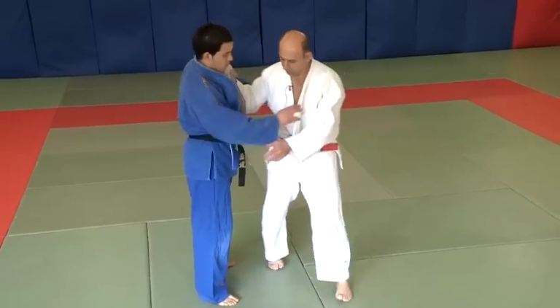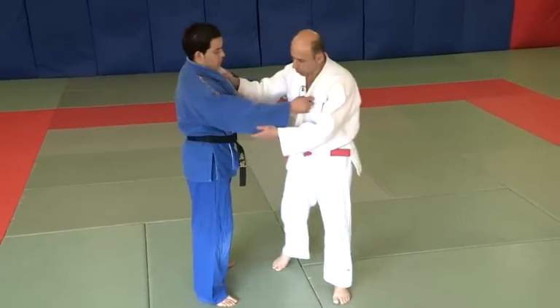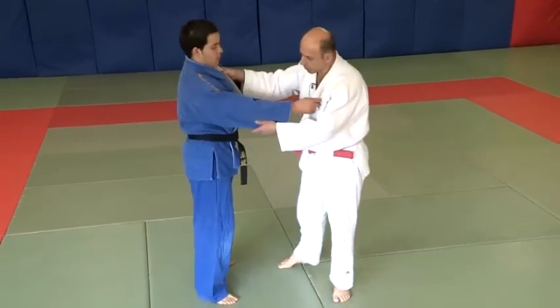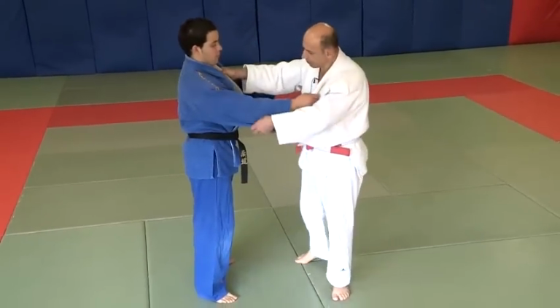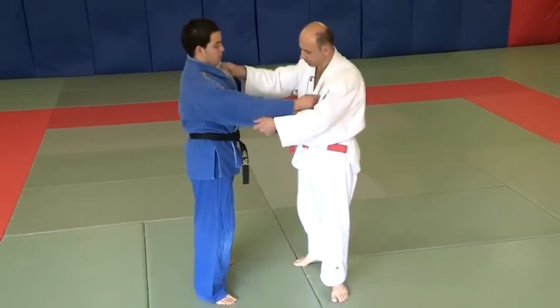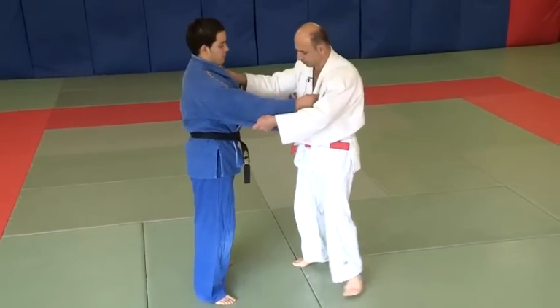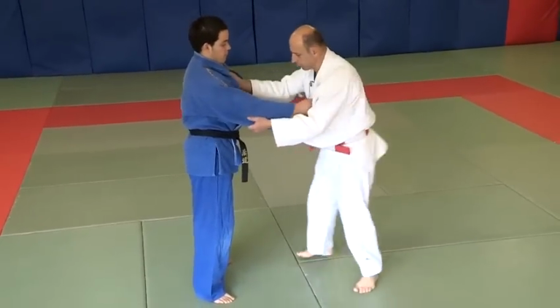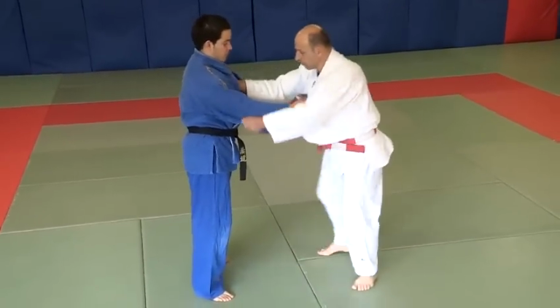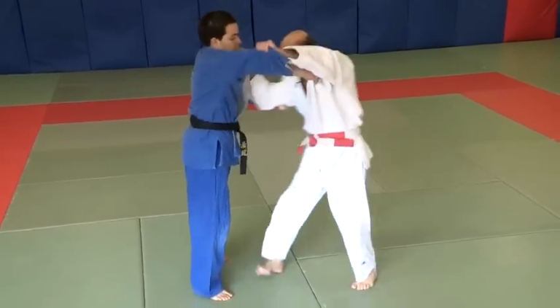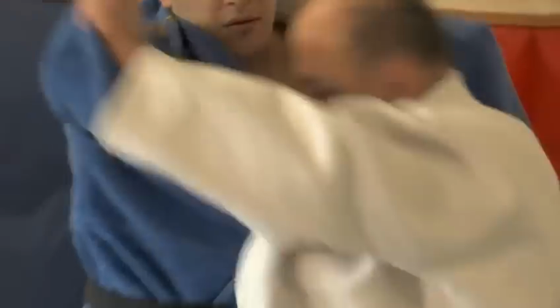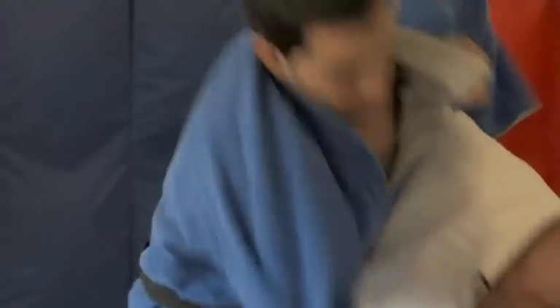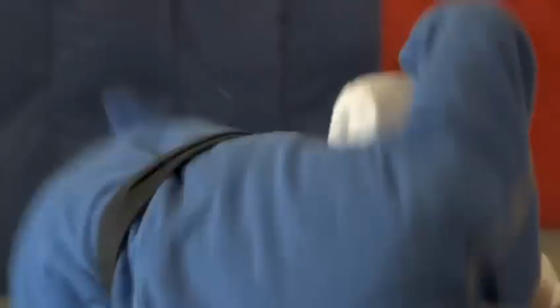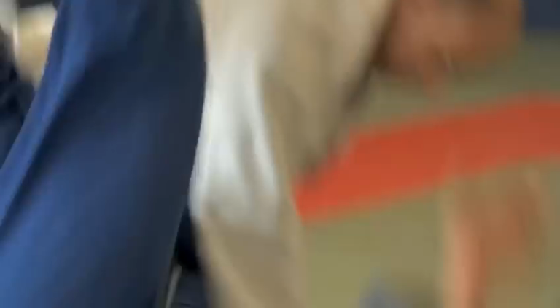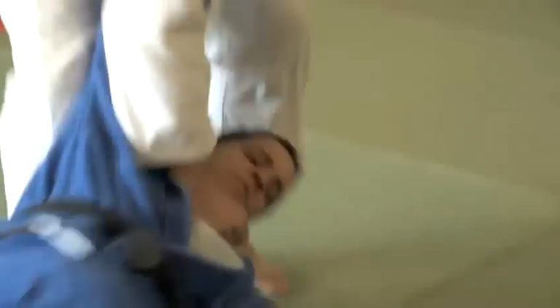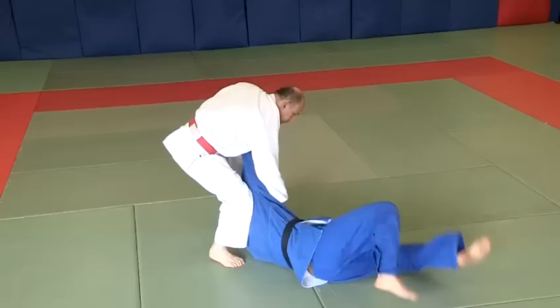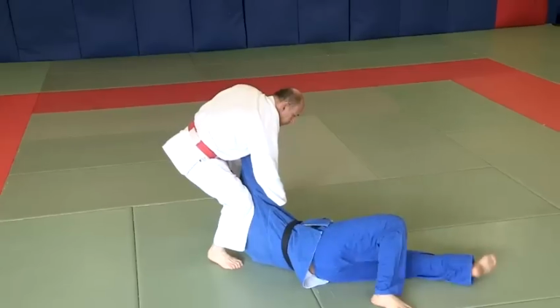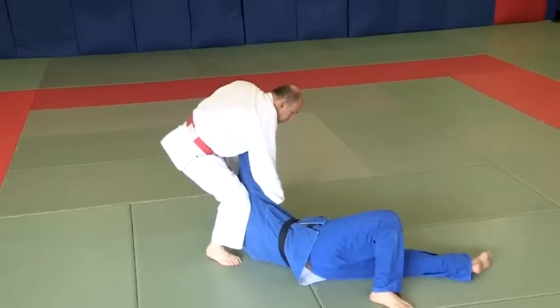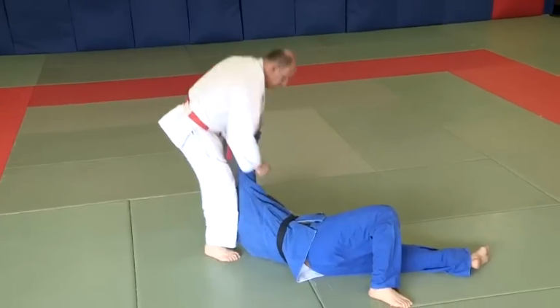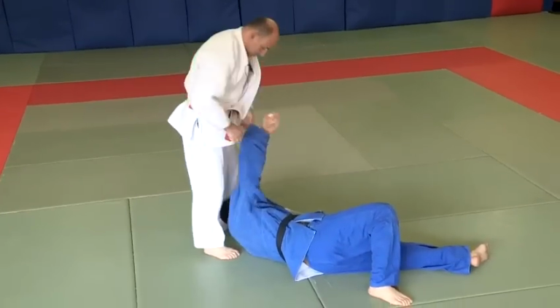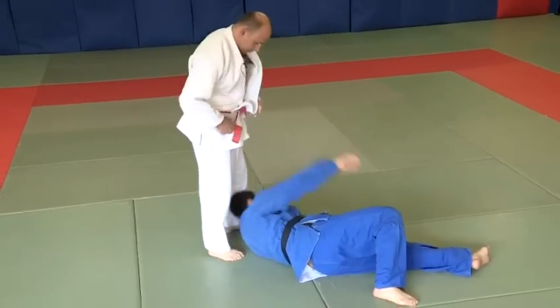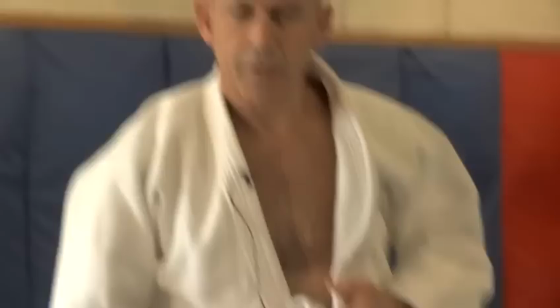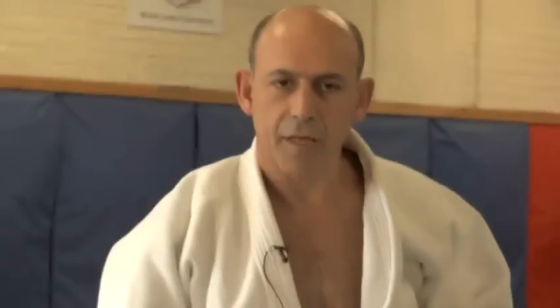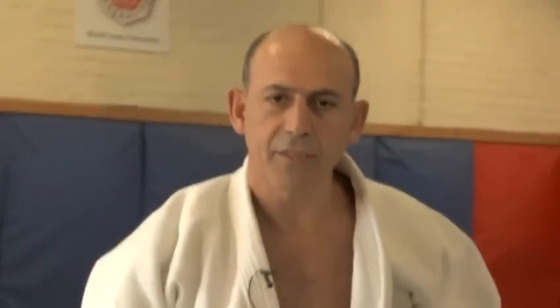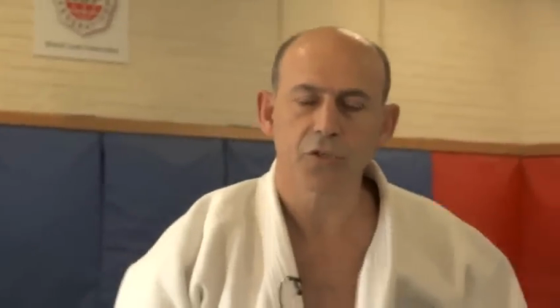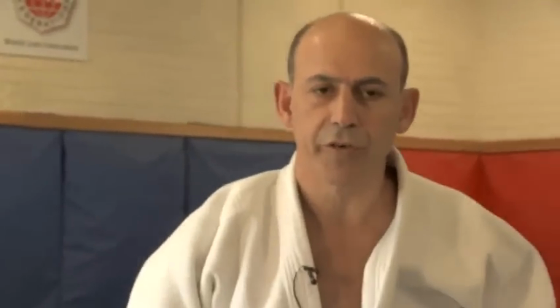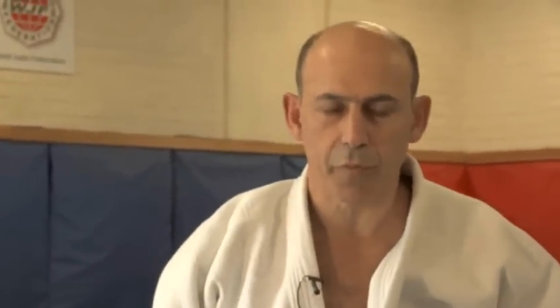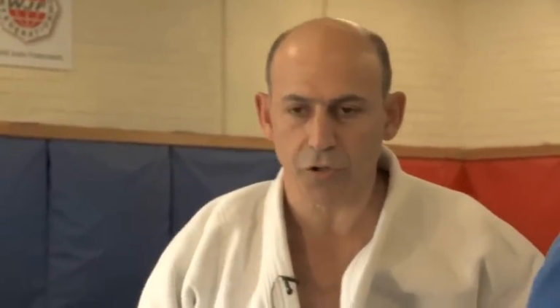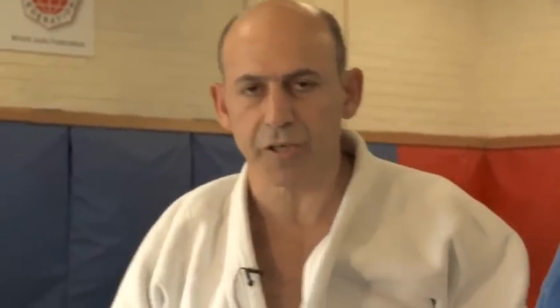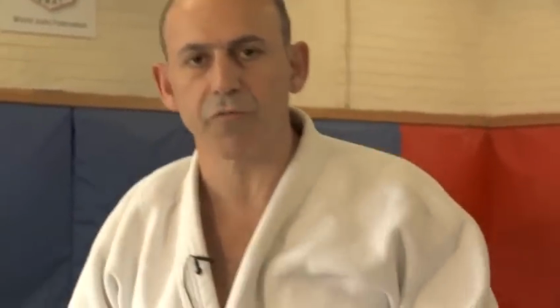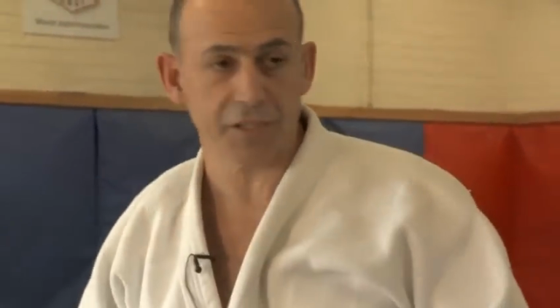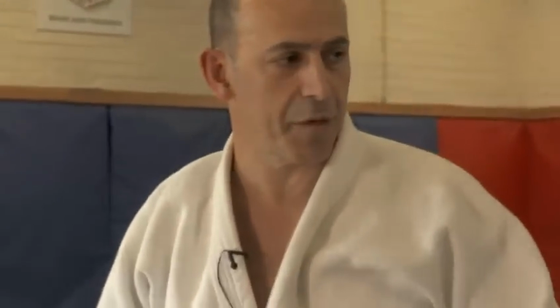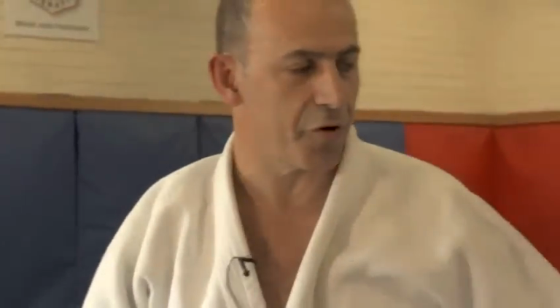One more time. That is Tsurikomigoshi, the resisting hip throw.